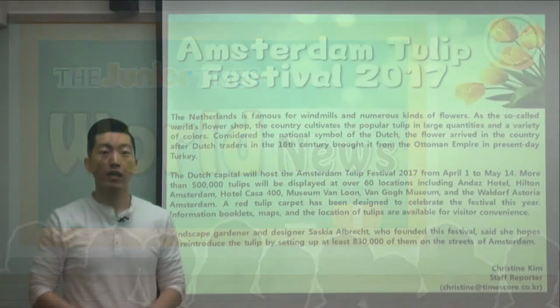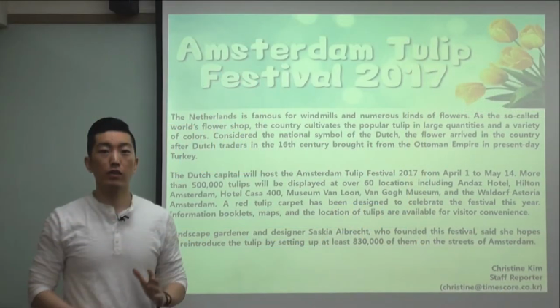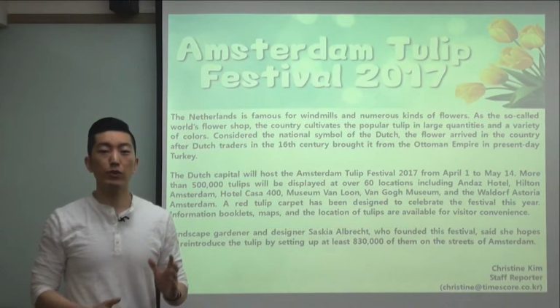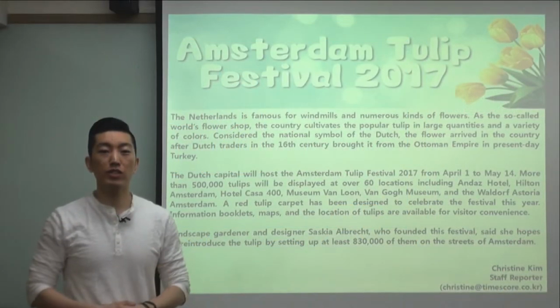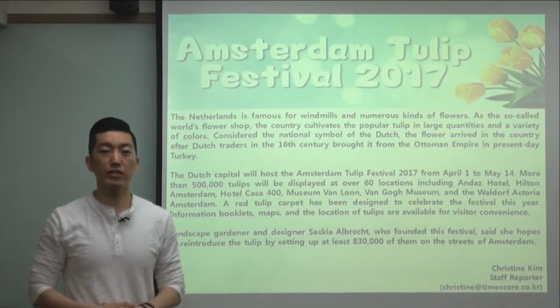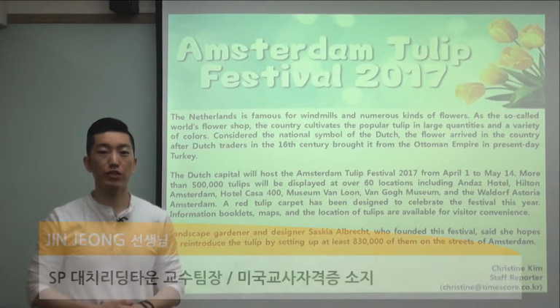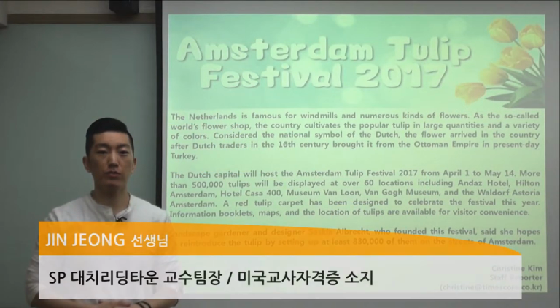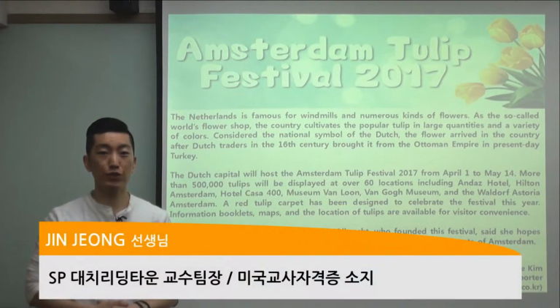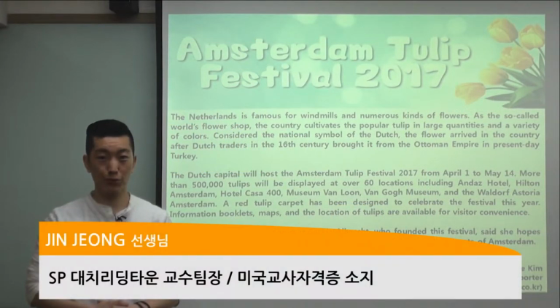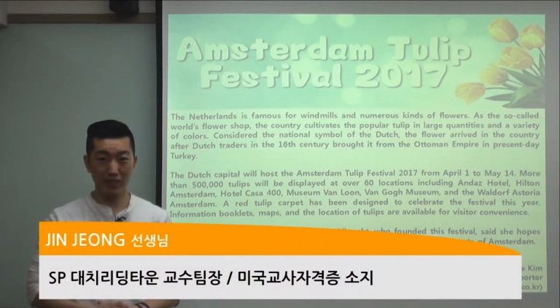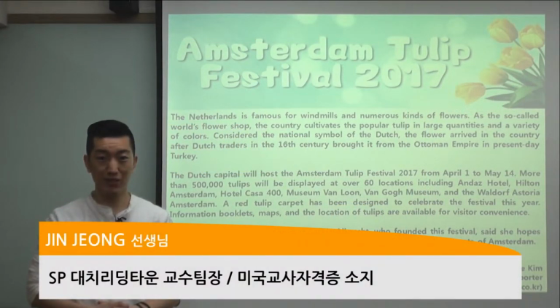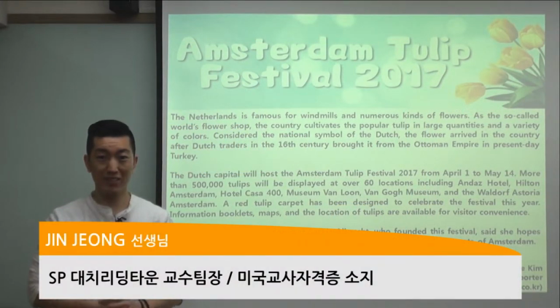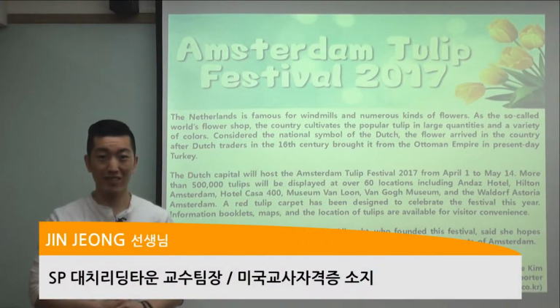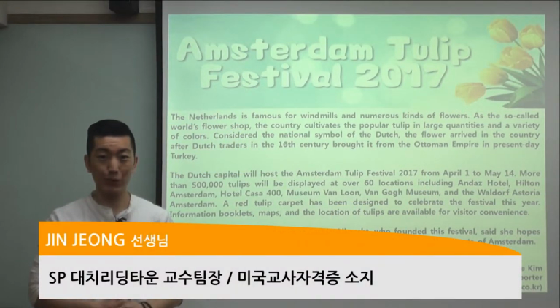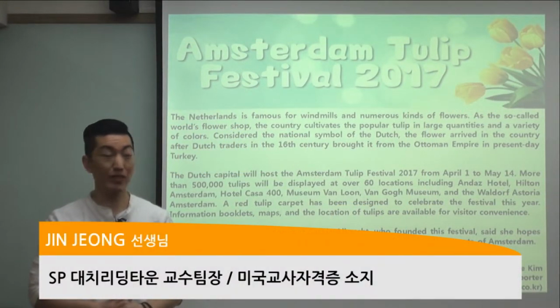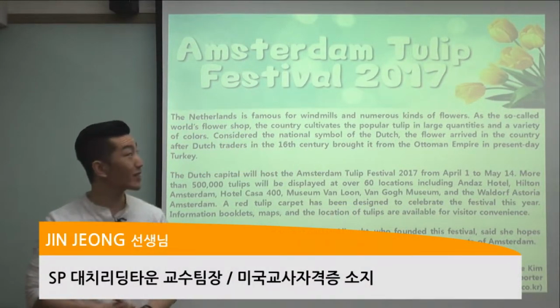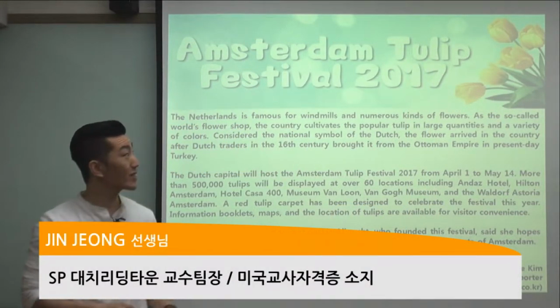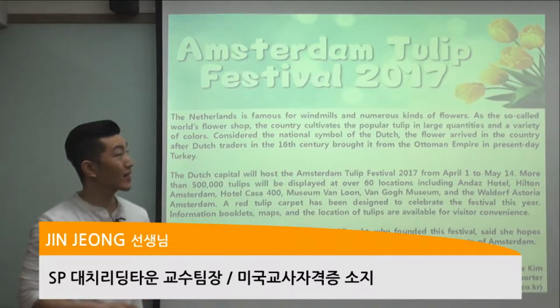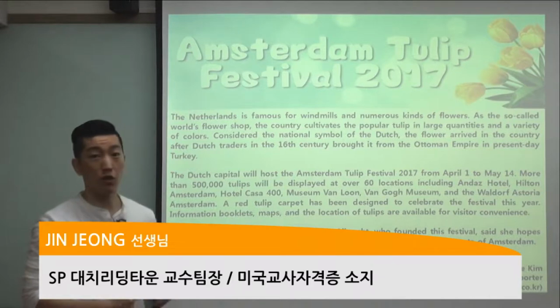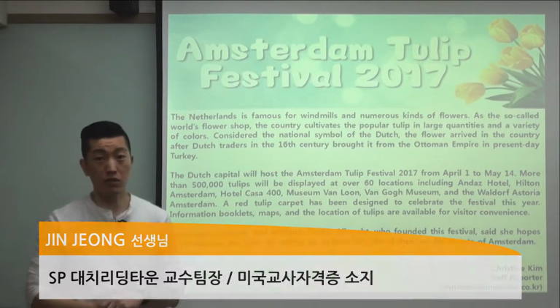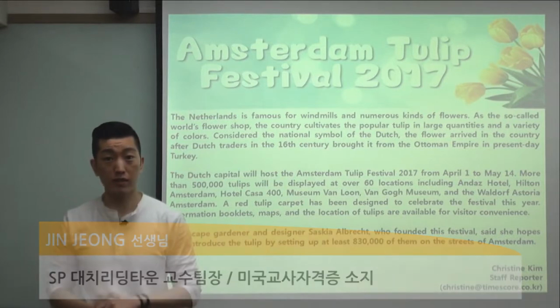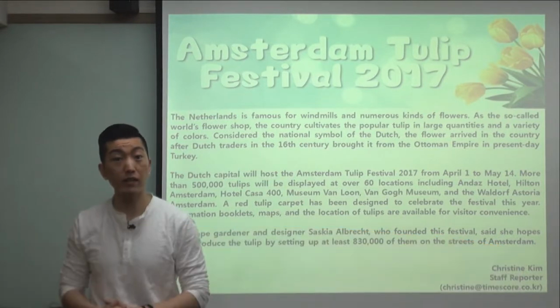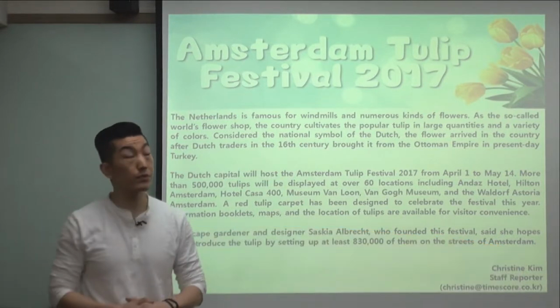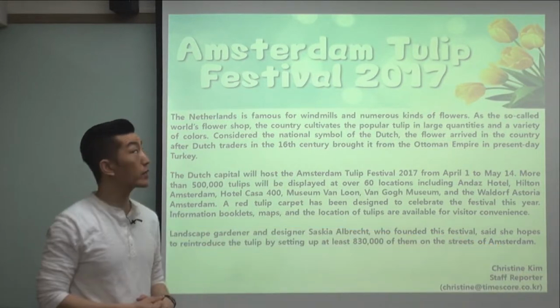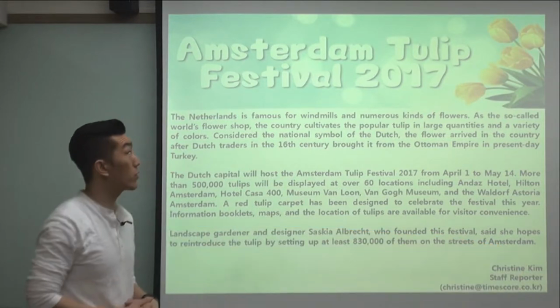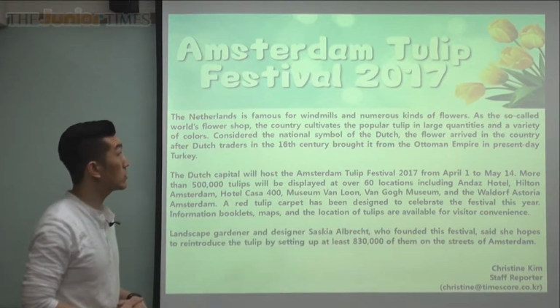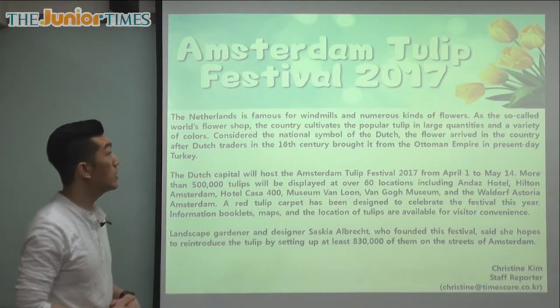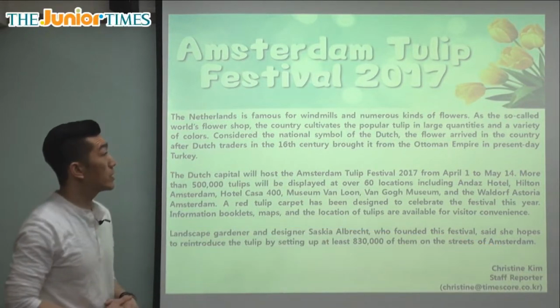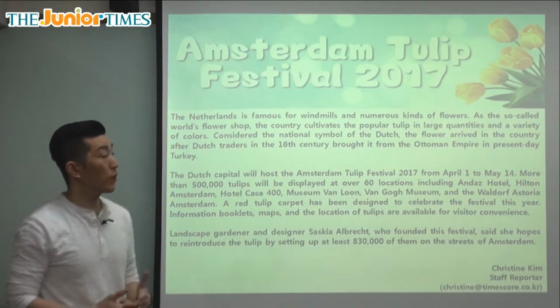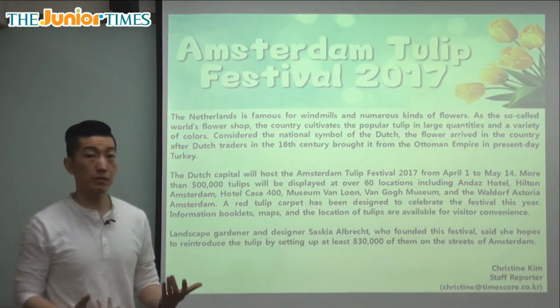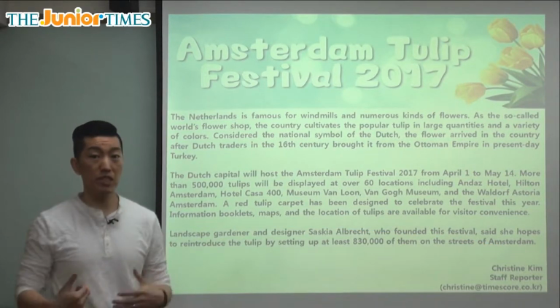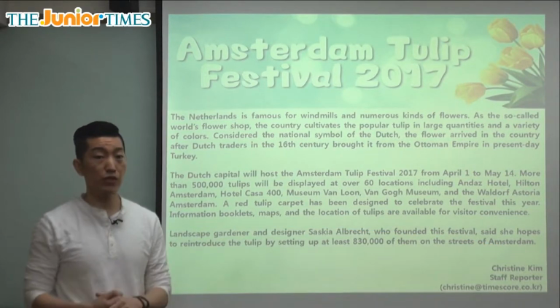Hello everyone, it's Jin Teacher coming to you from Reading Town. It's good to see you. Let's take a look at today's article. The title of today's article is Welcoming Spring.